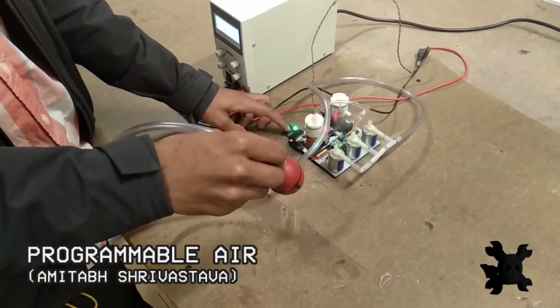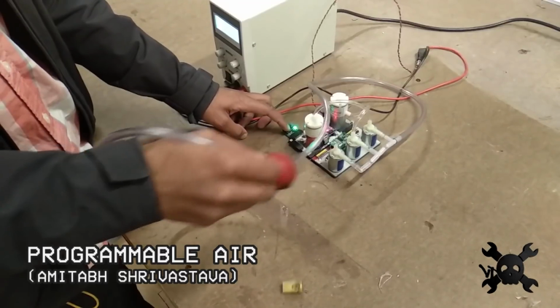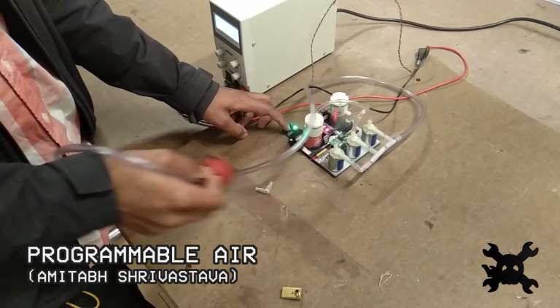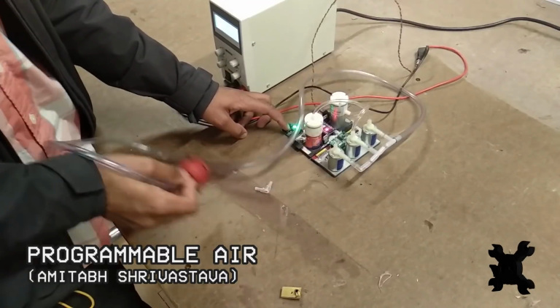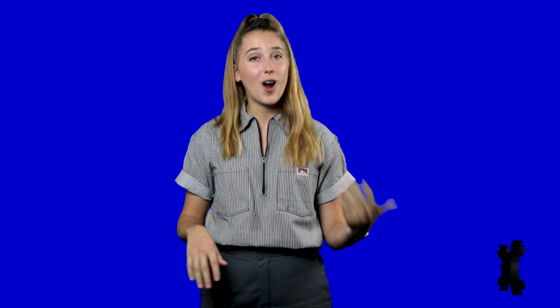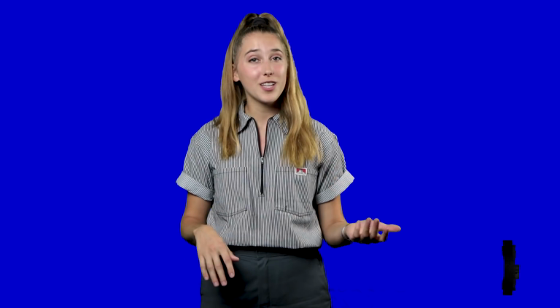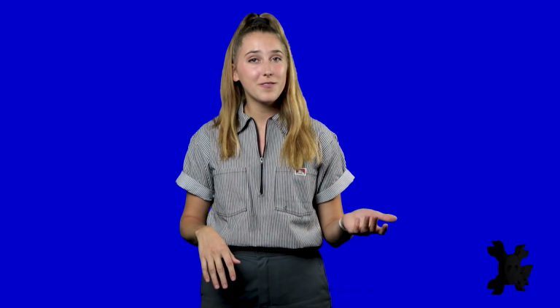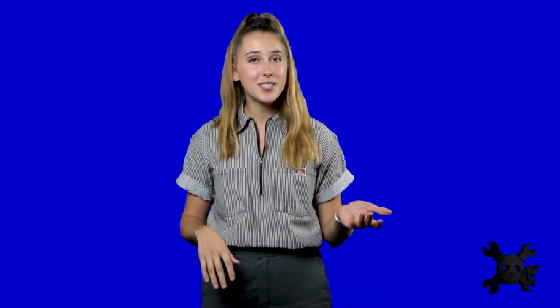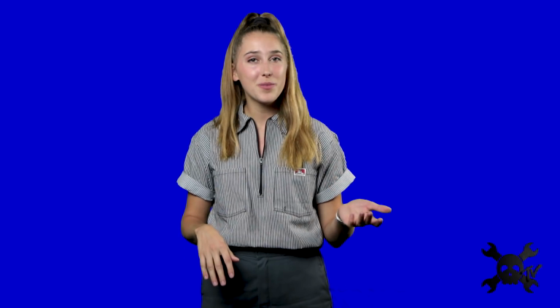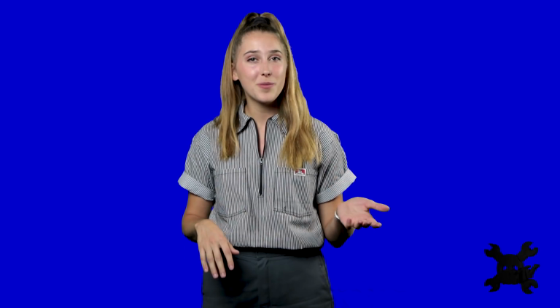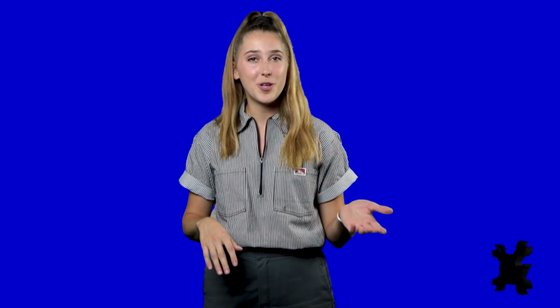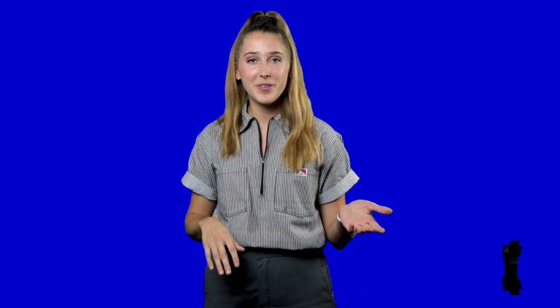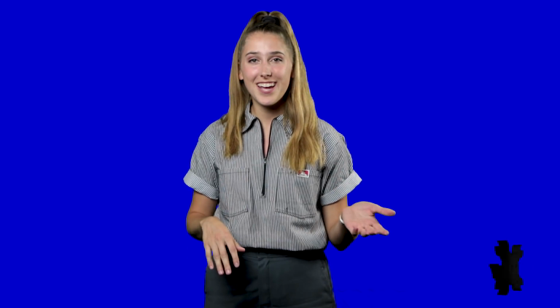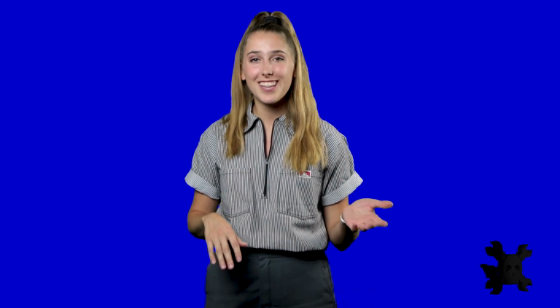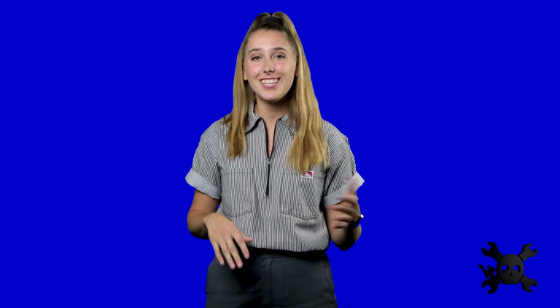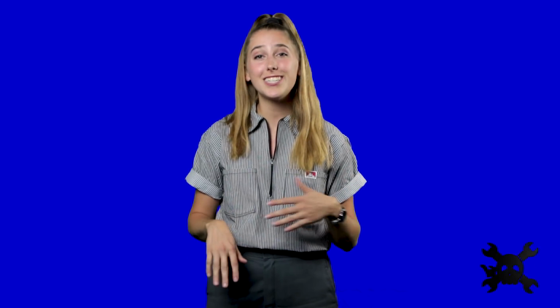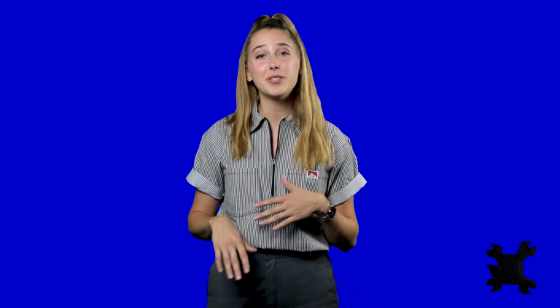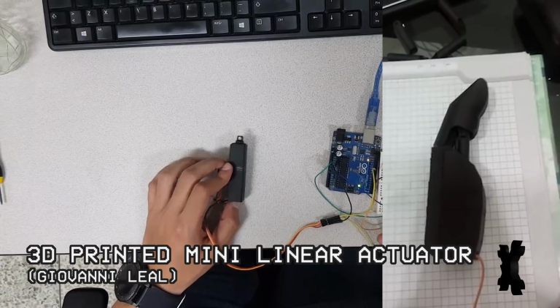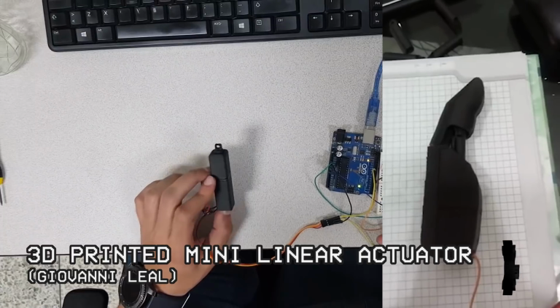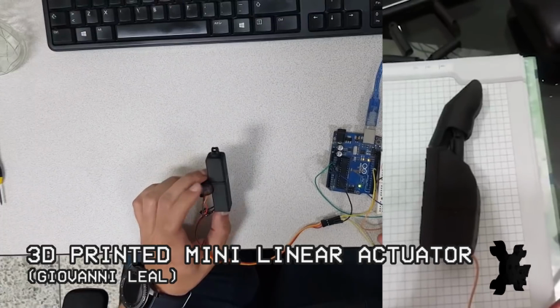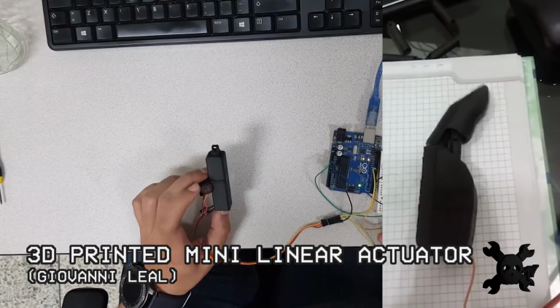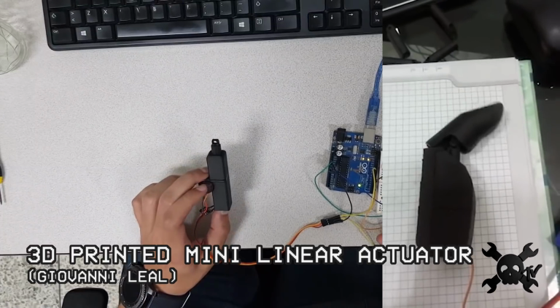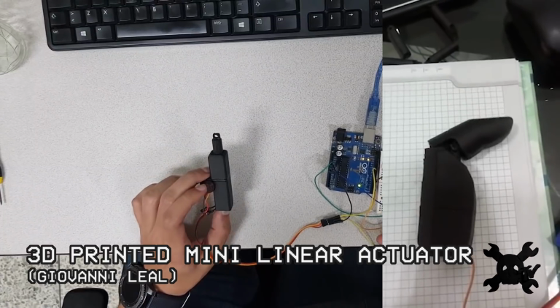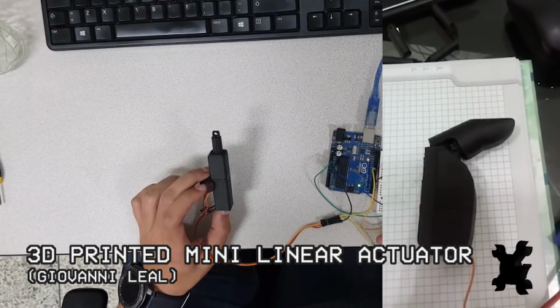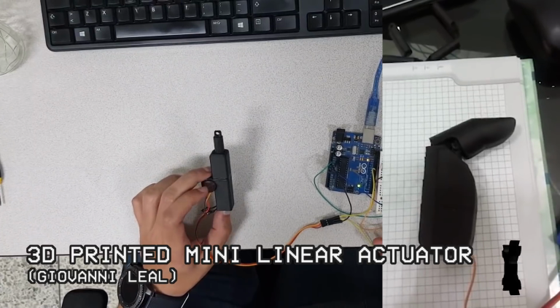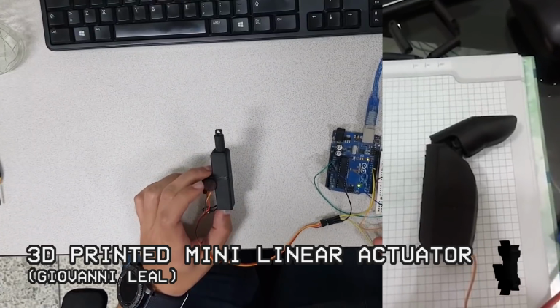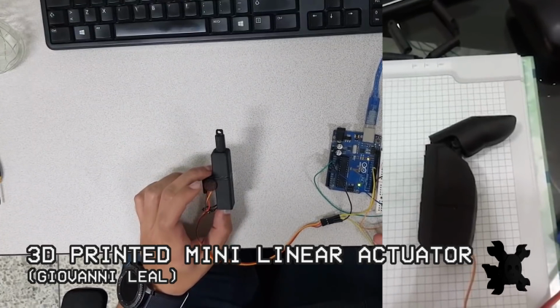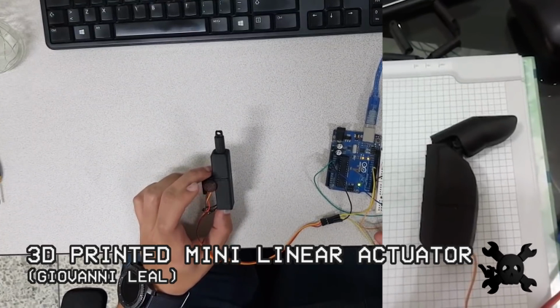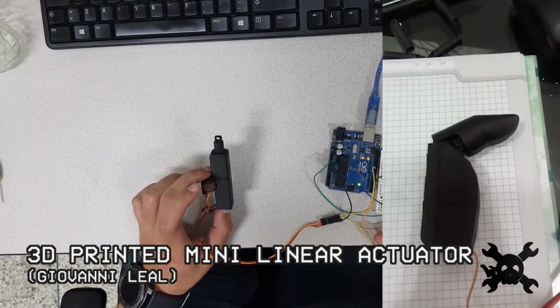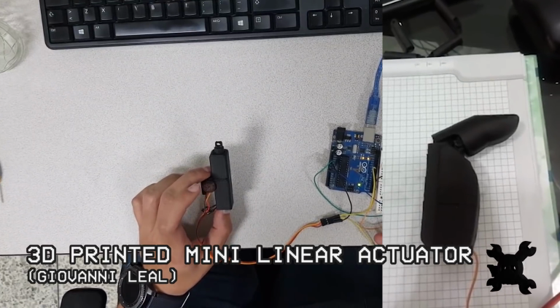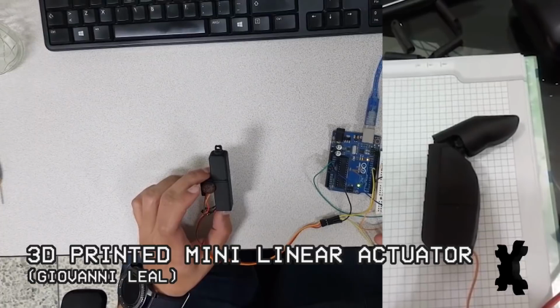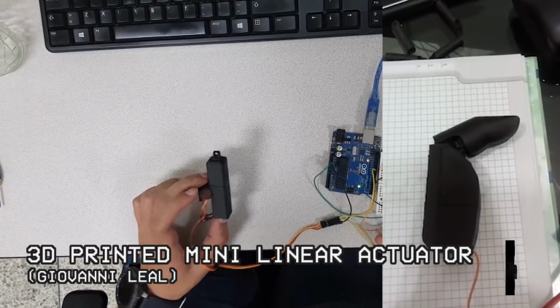However, if you are looking for something more human-like, this team has 3D-printed mechanisms called linear actuators.